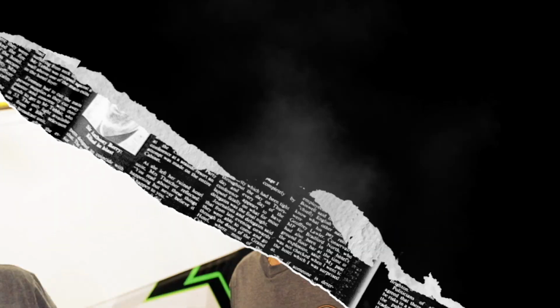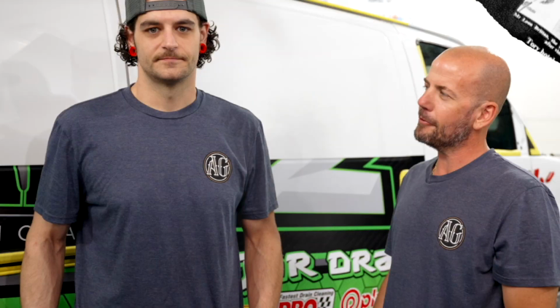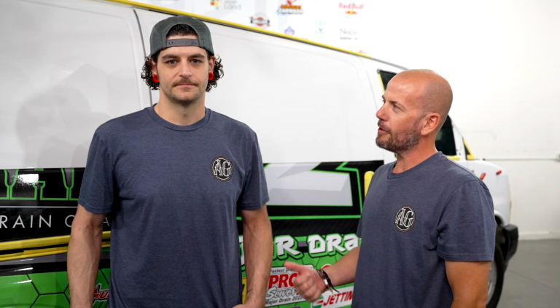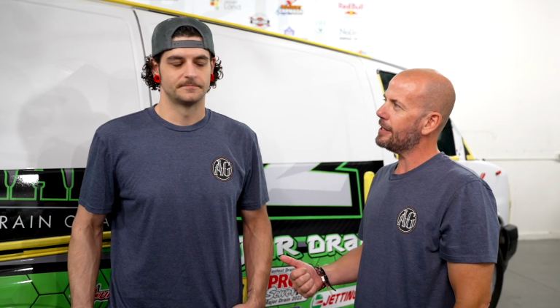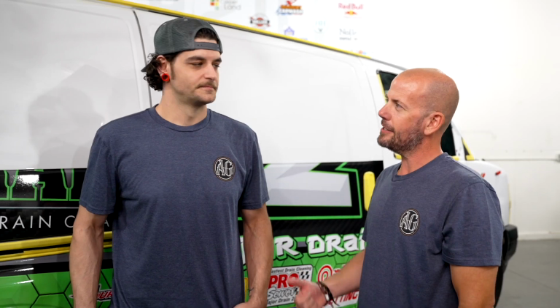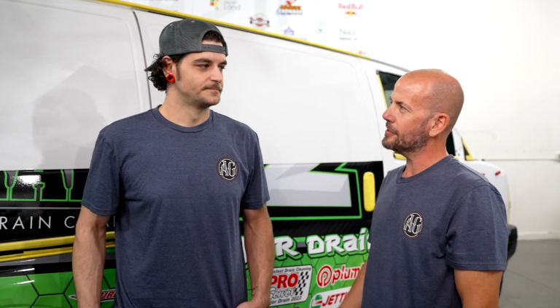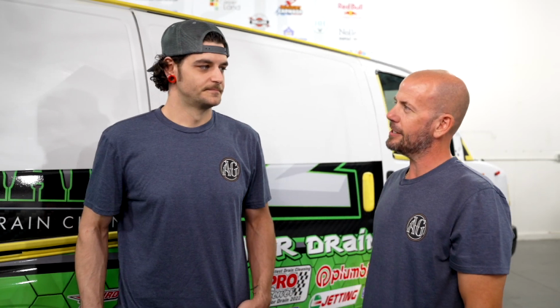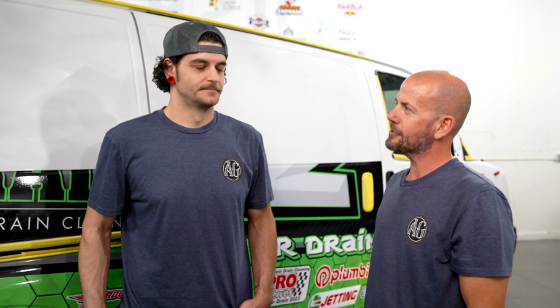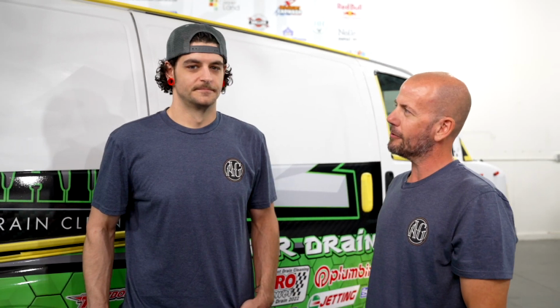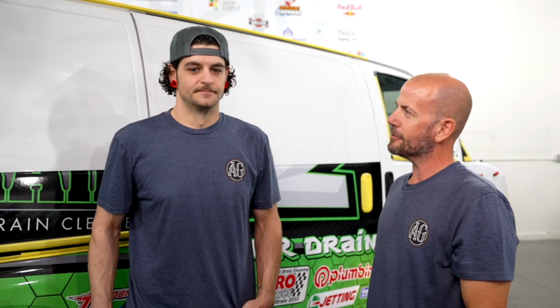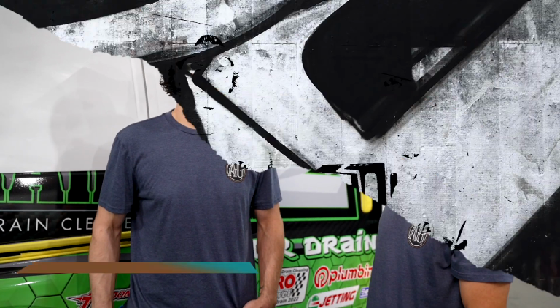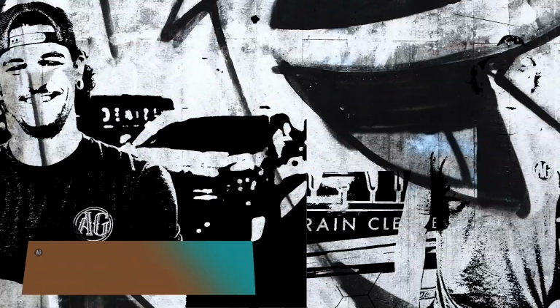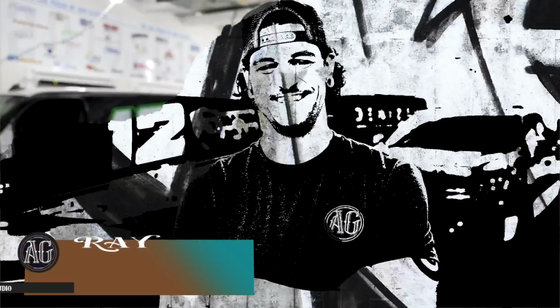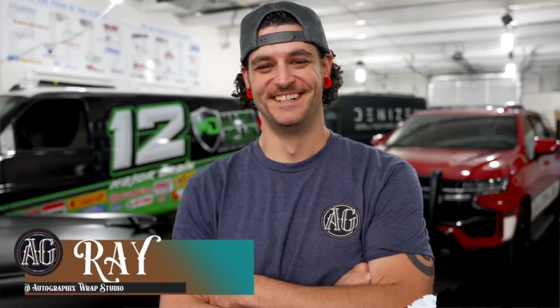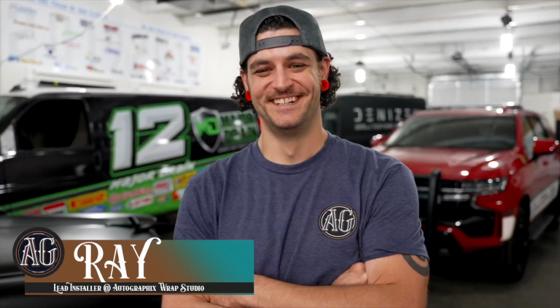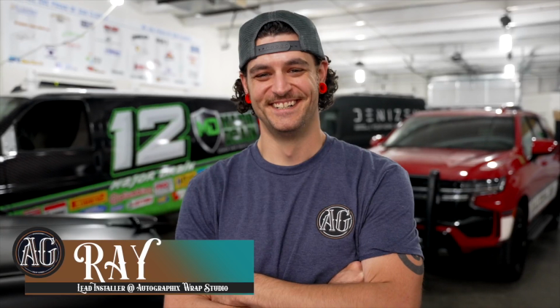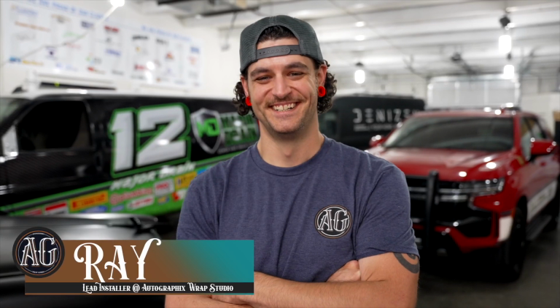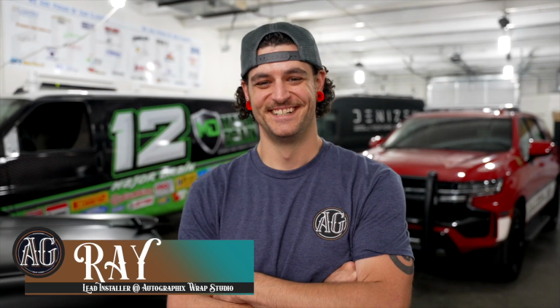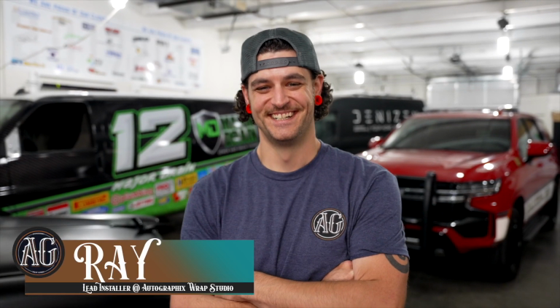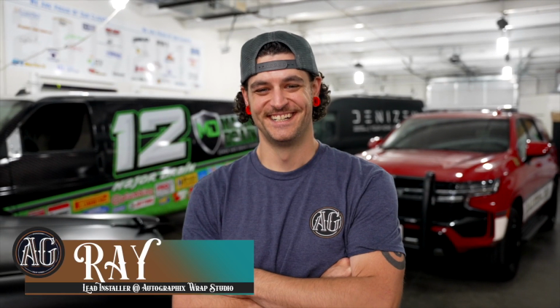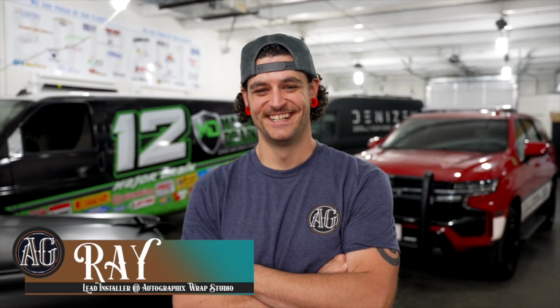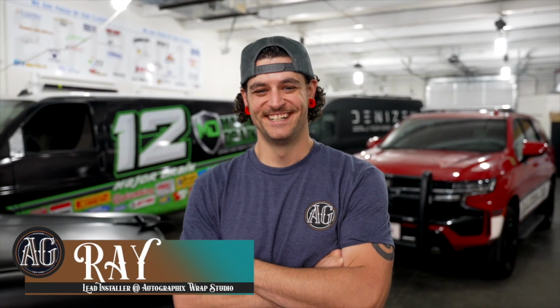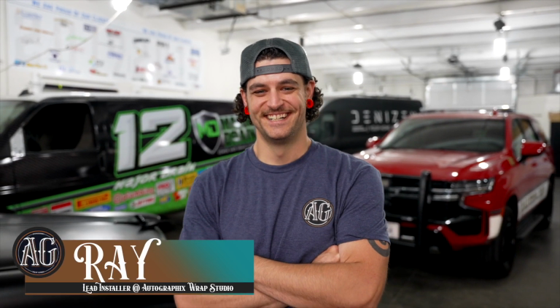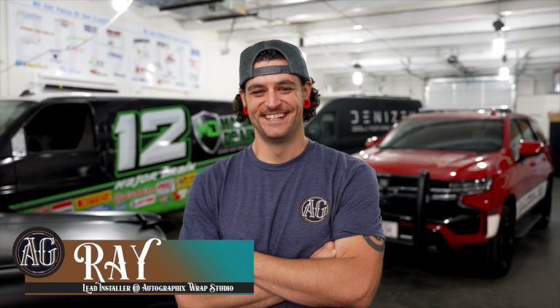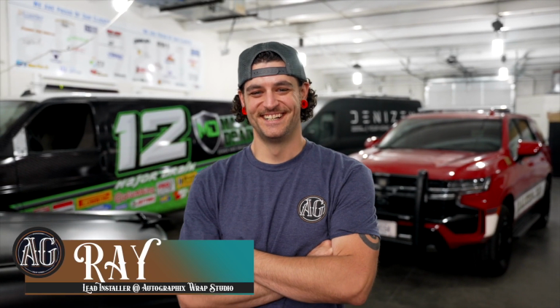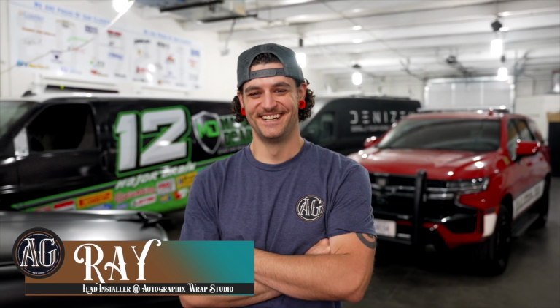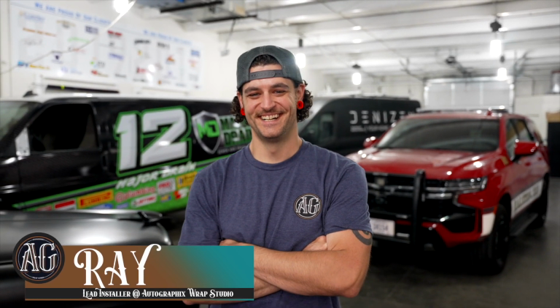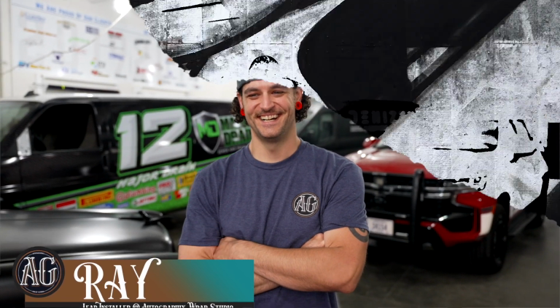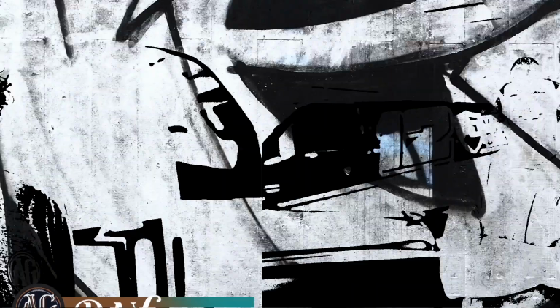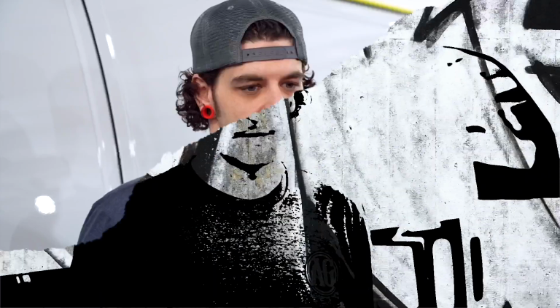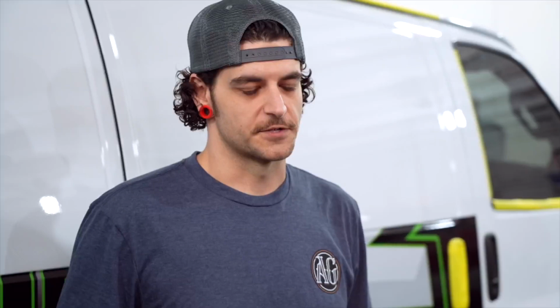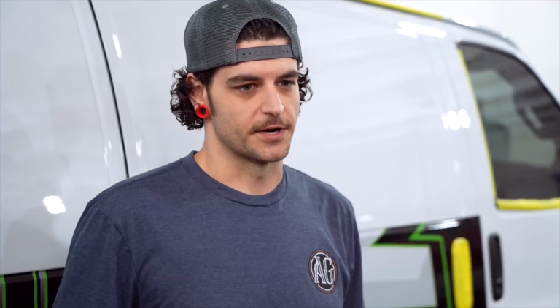I'm with Ray, the lead installer here at the Autographics Rapp Studio. Ray, what are we about to do? We're gonna stick this big panel that we just finished printing.